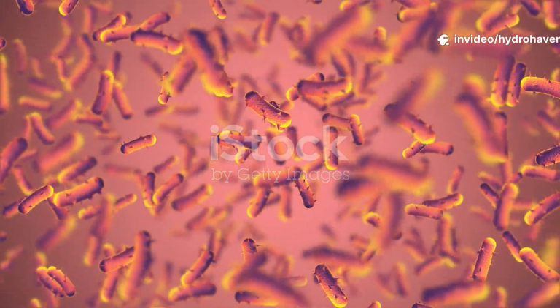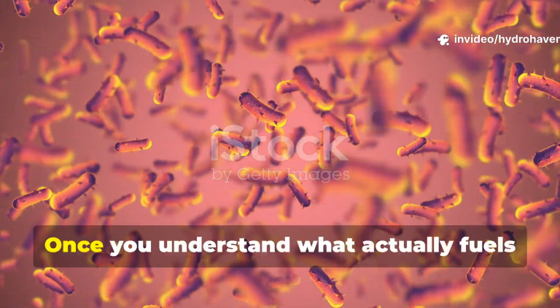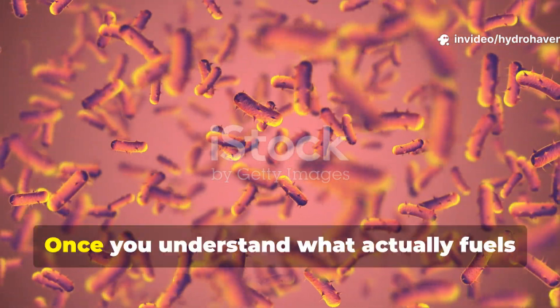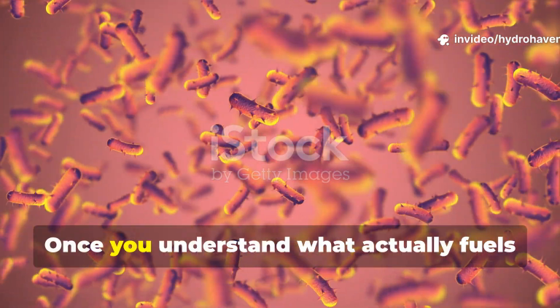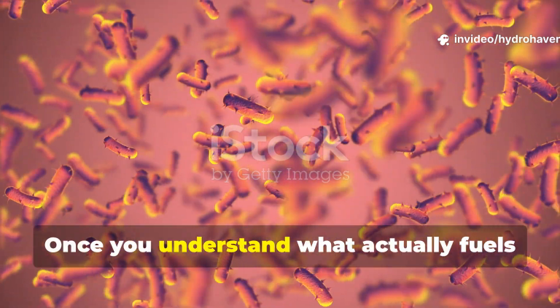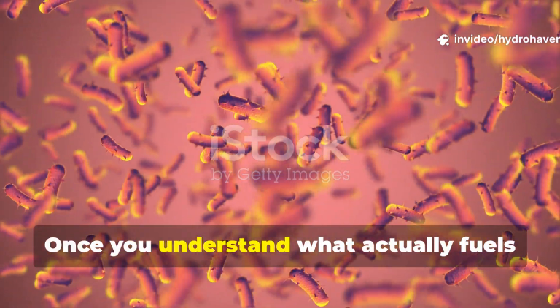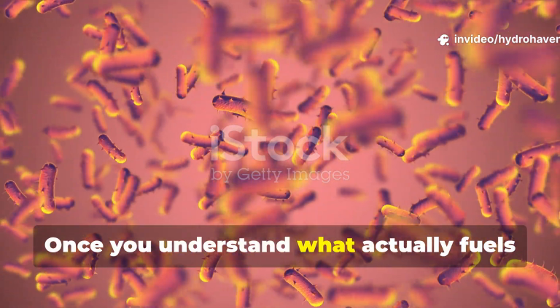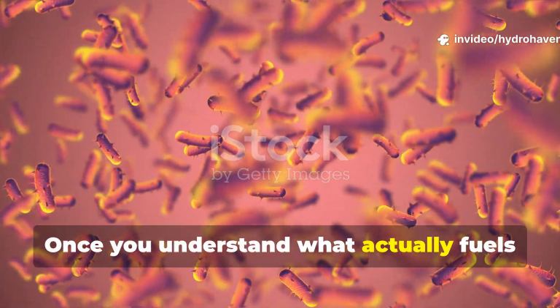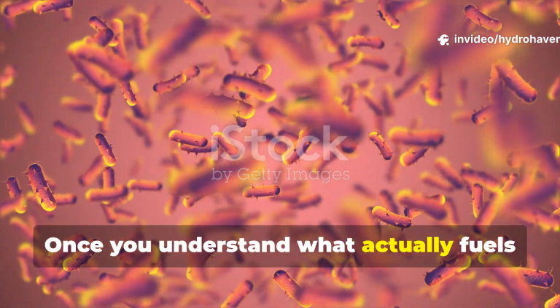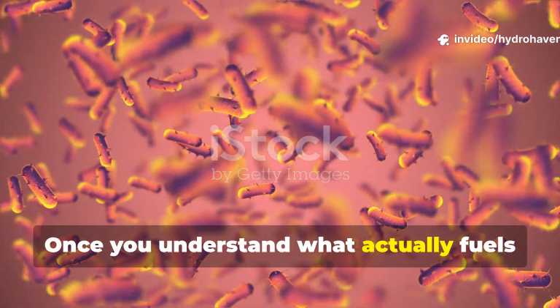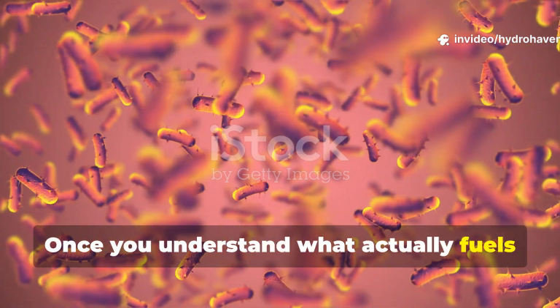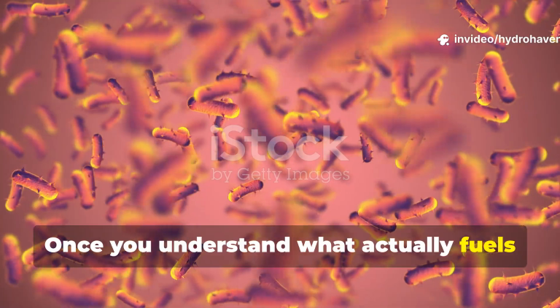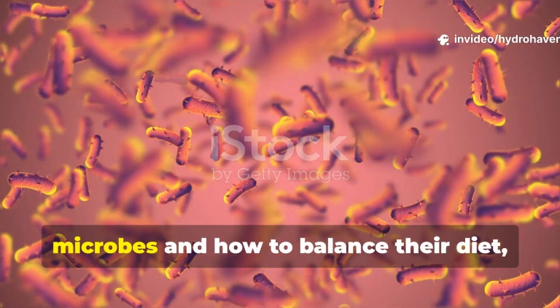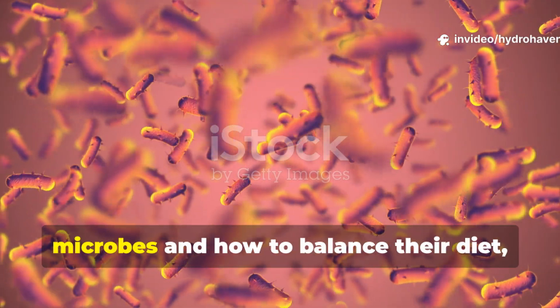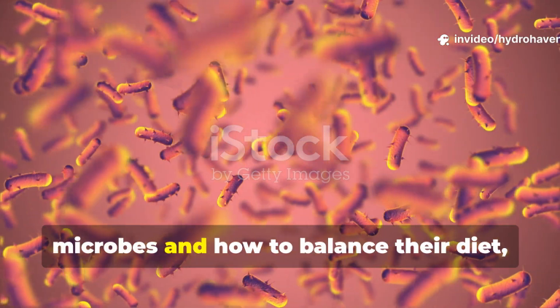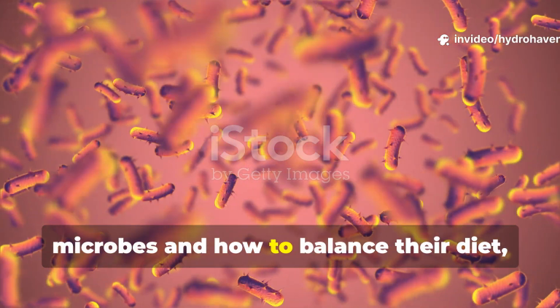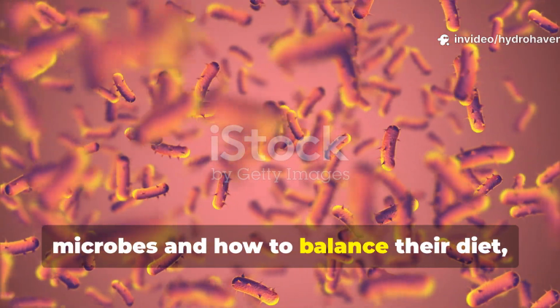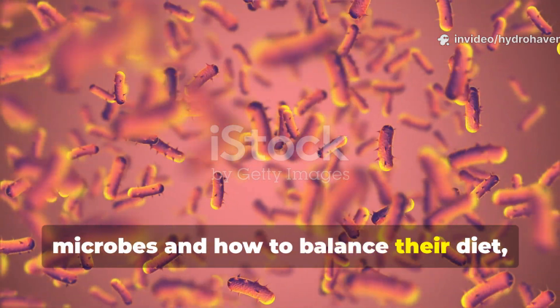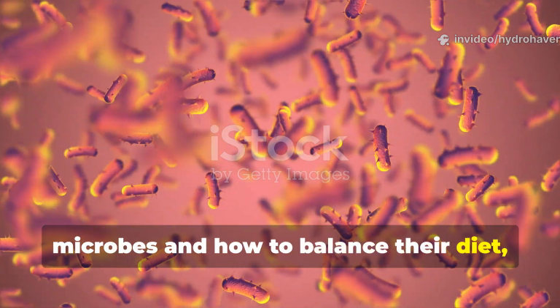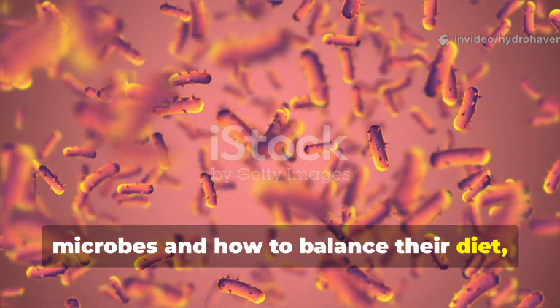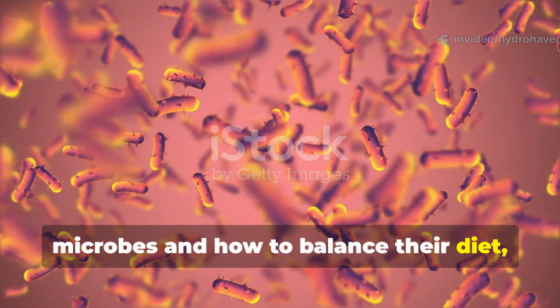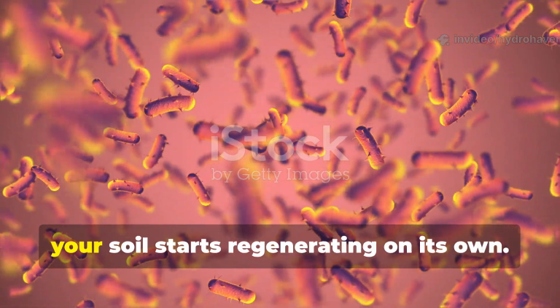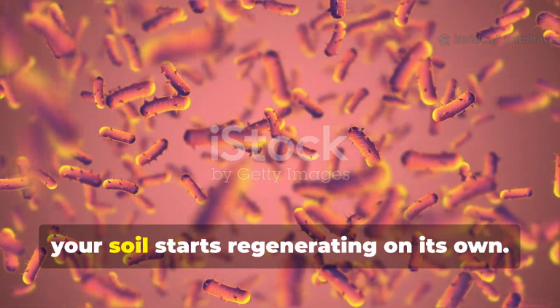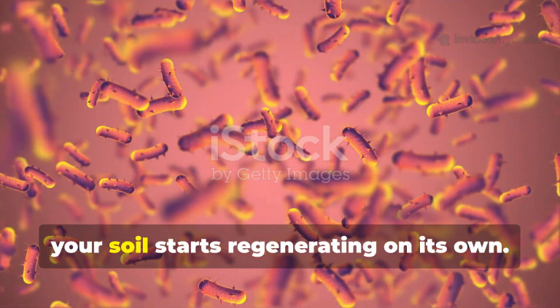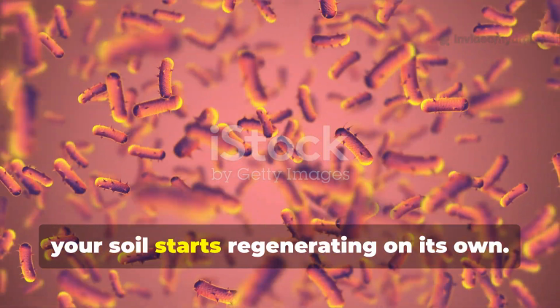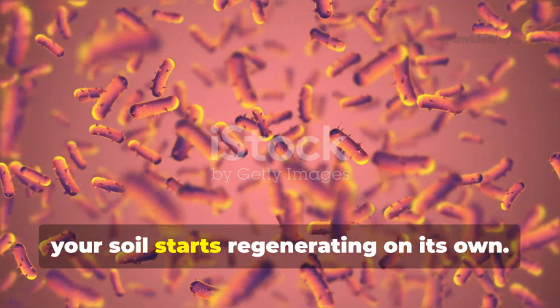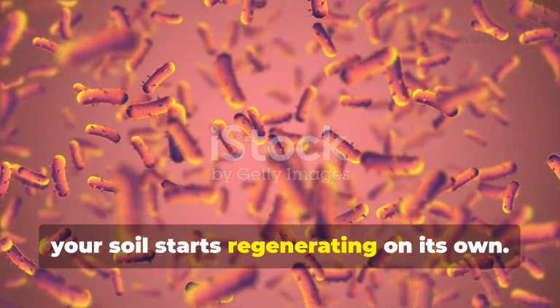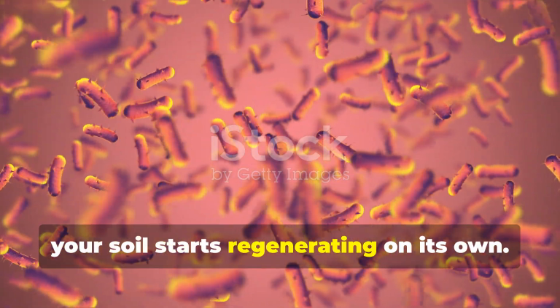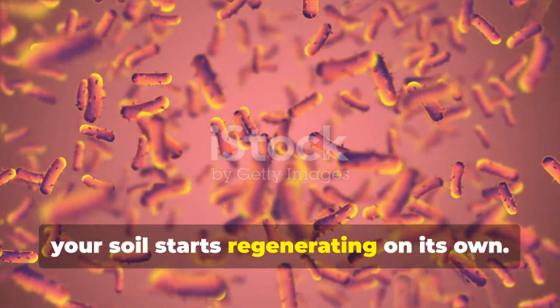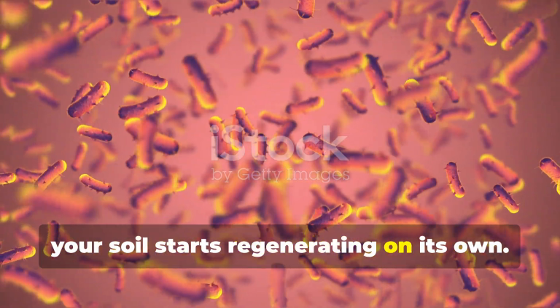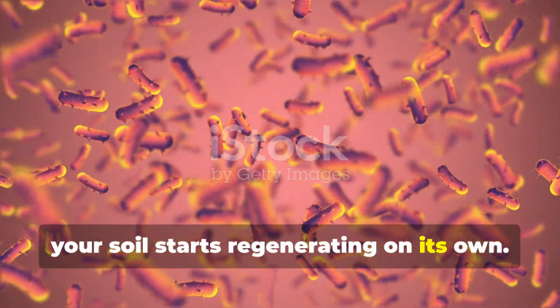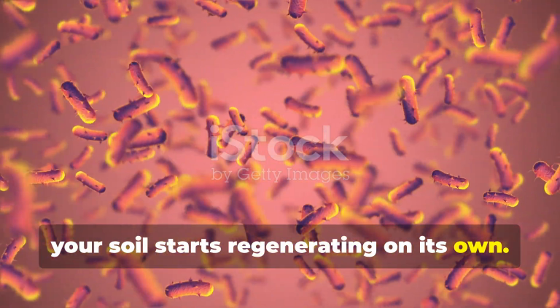Once you understand what actually fuels microbes and how to balance their diet, your soil starts regenerating on its own.